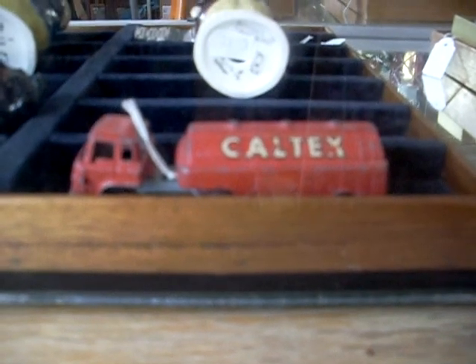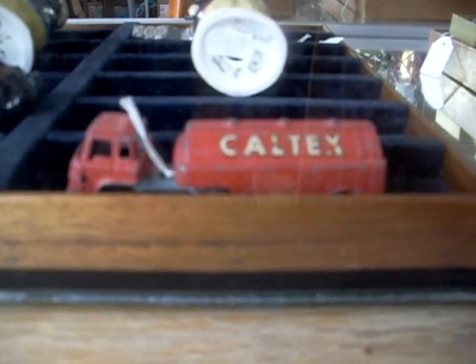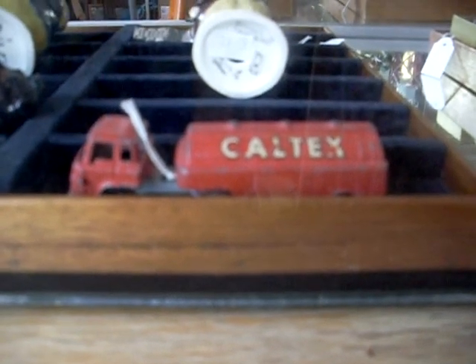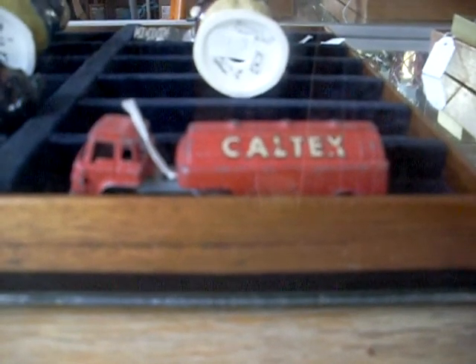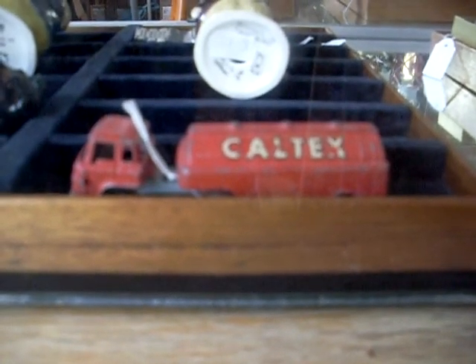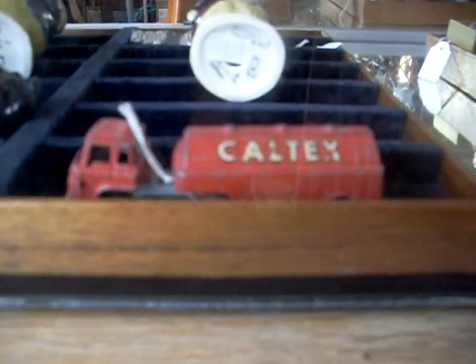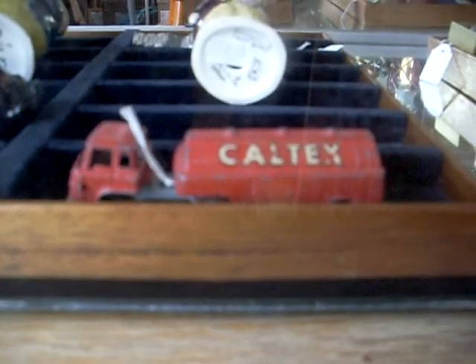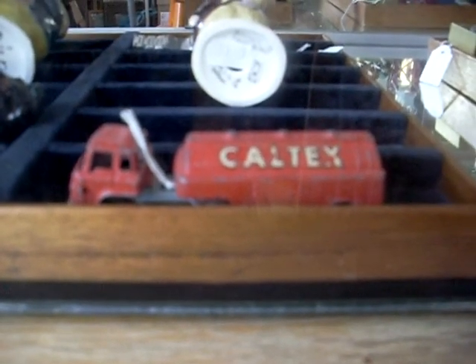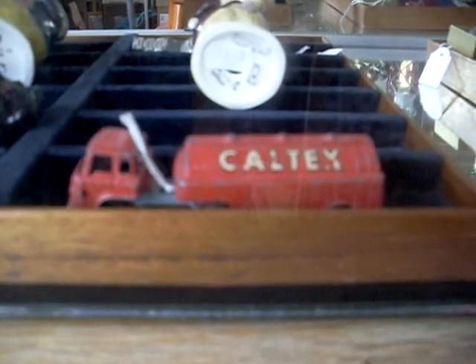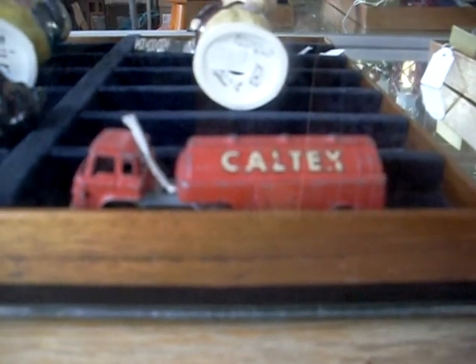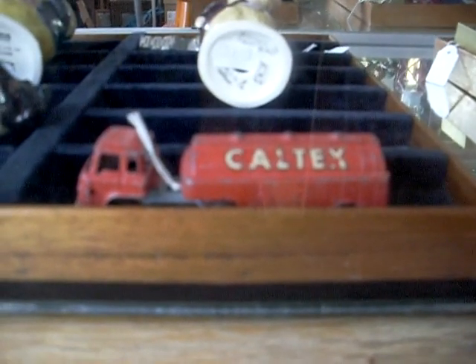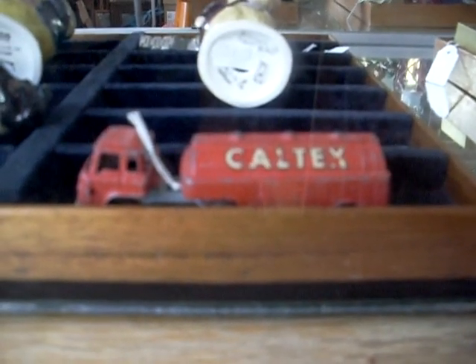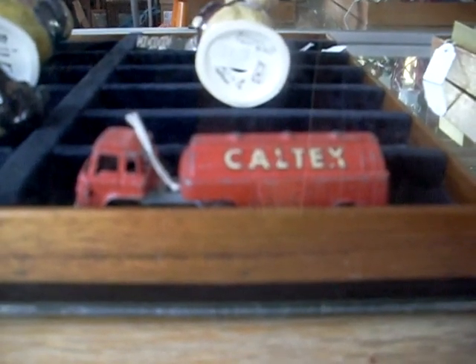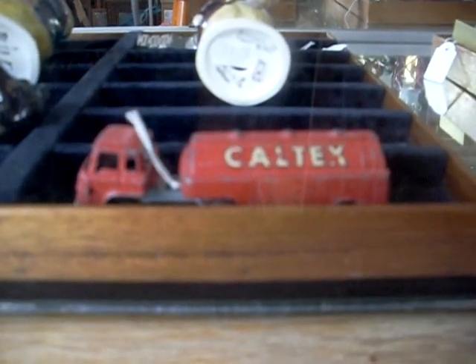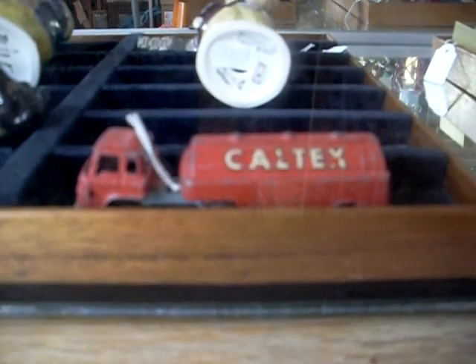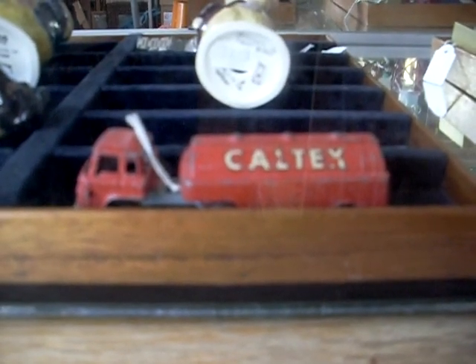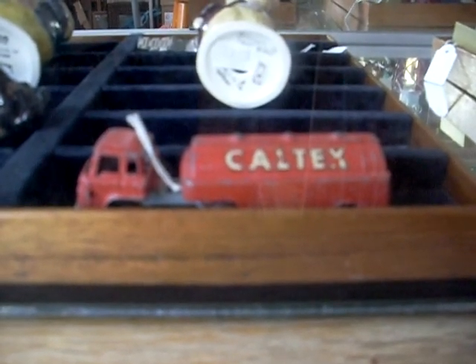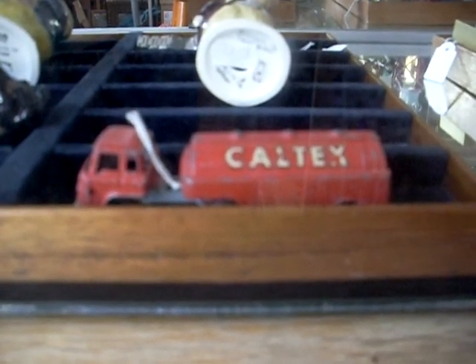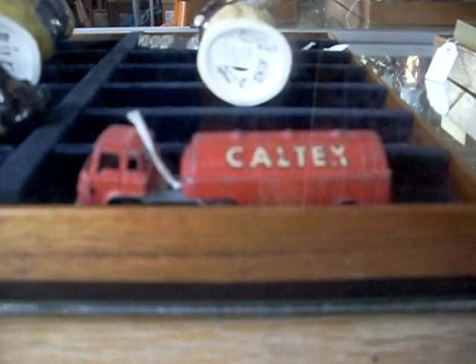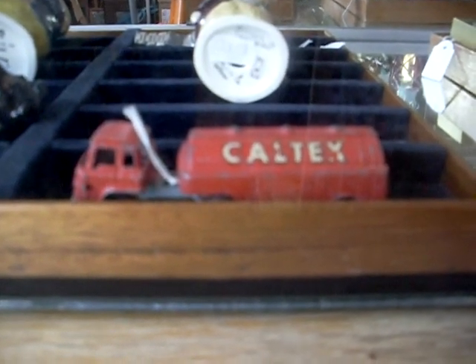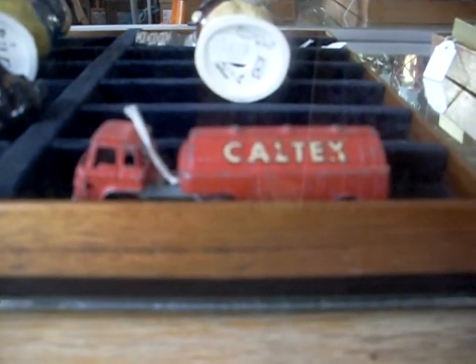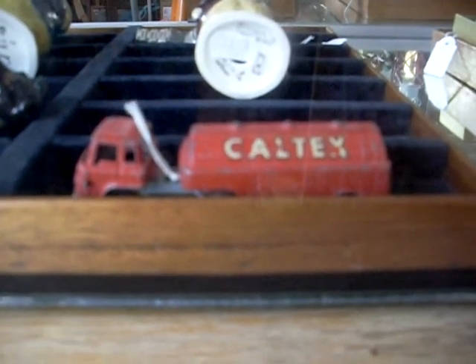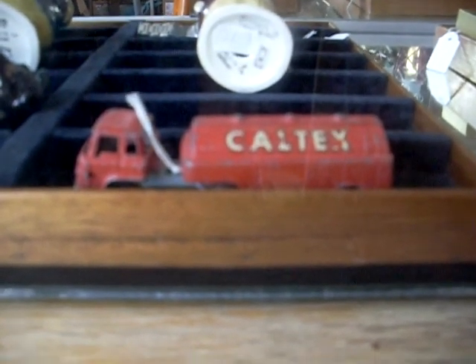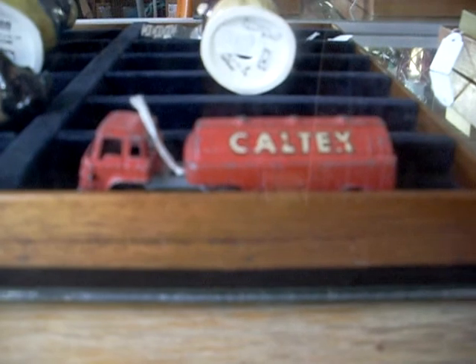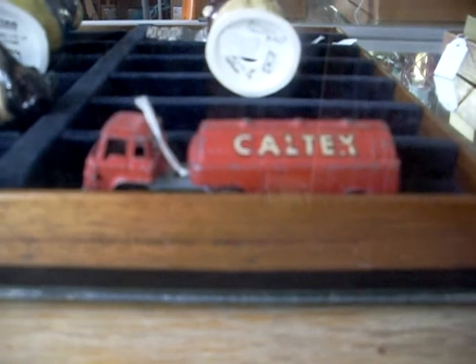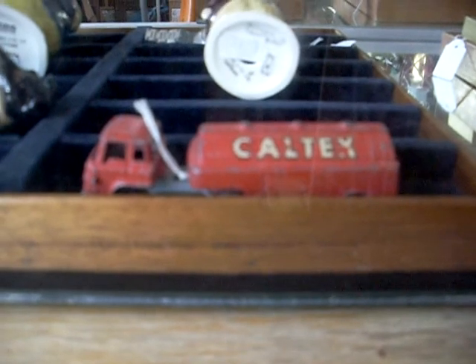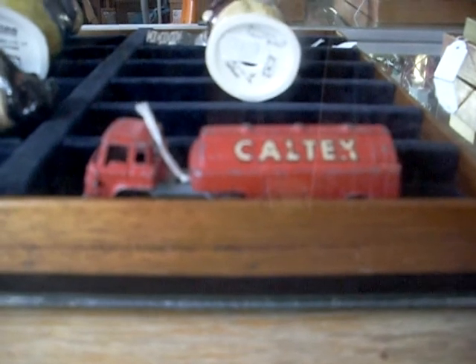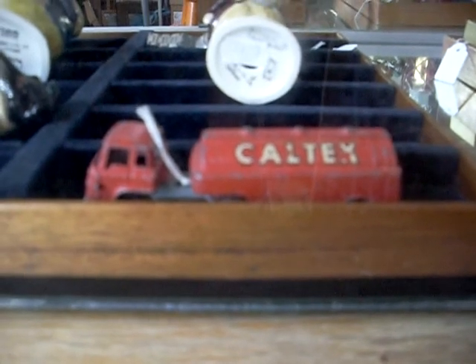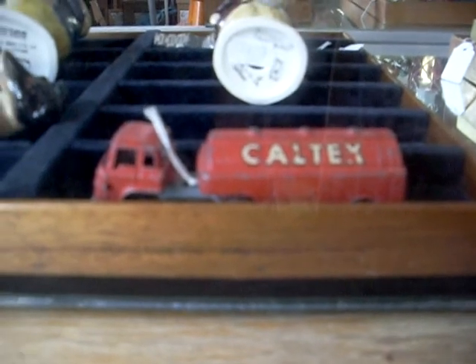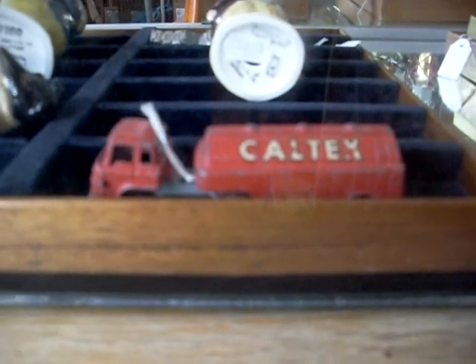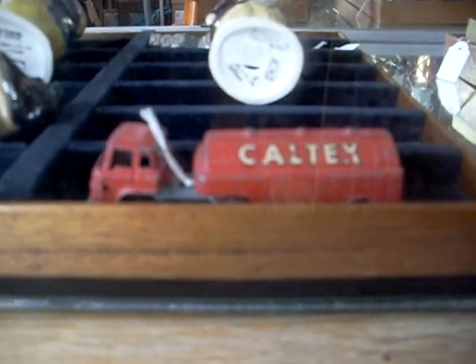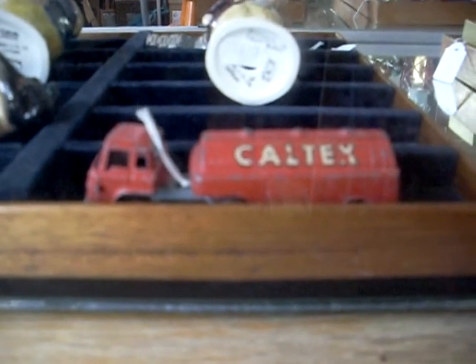Hey guys, here's a quick little weekly walkabout. I'm going to zip around and show you some cool stuff I've got to sell this week.